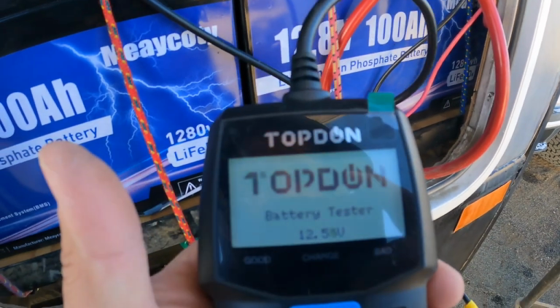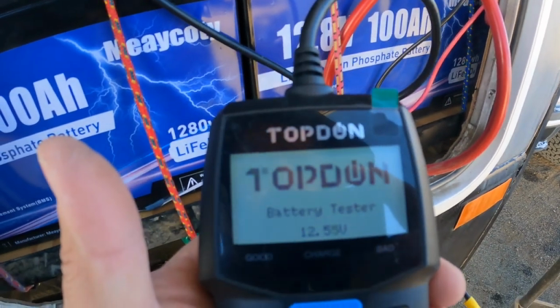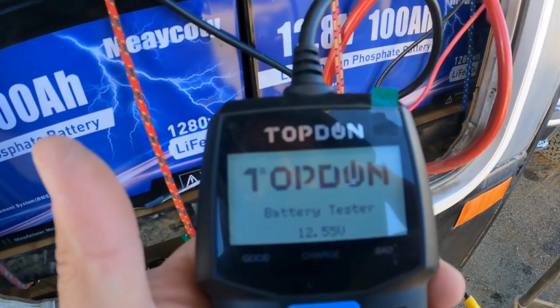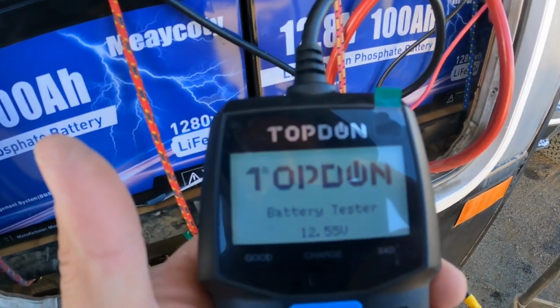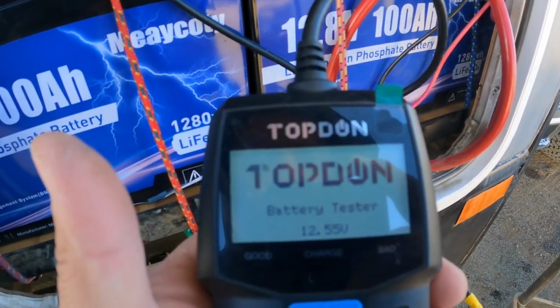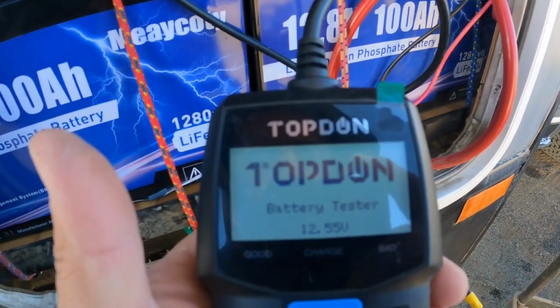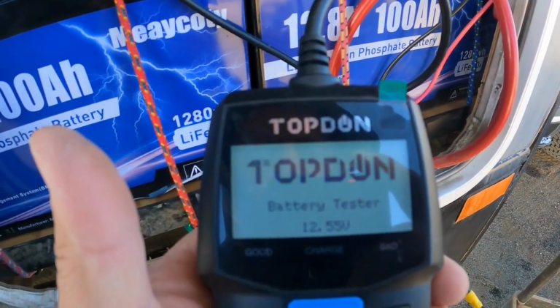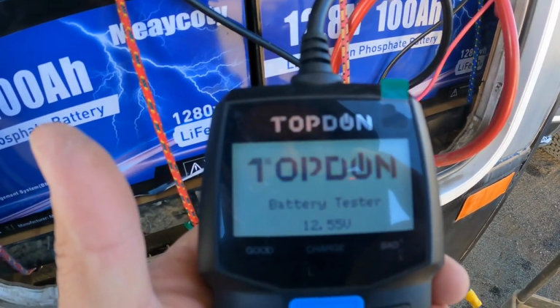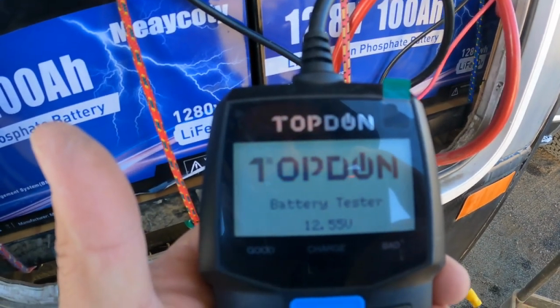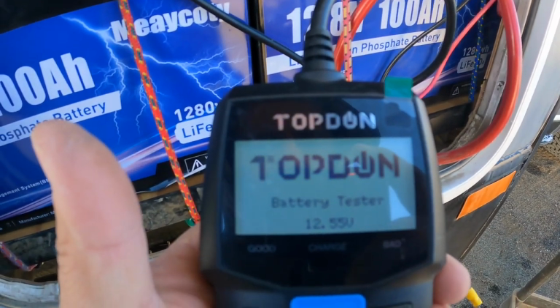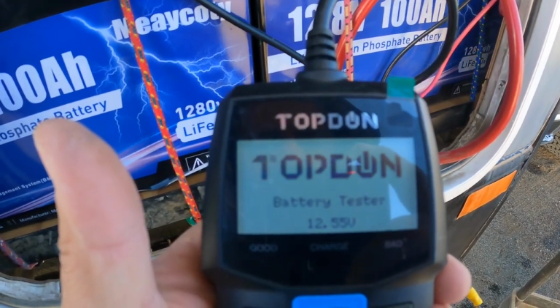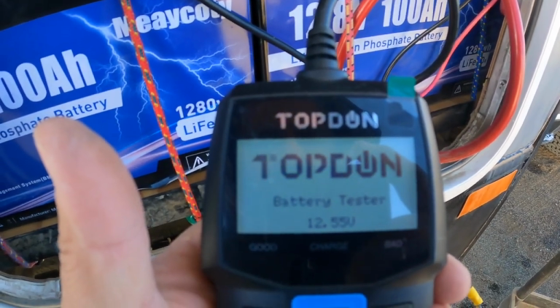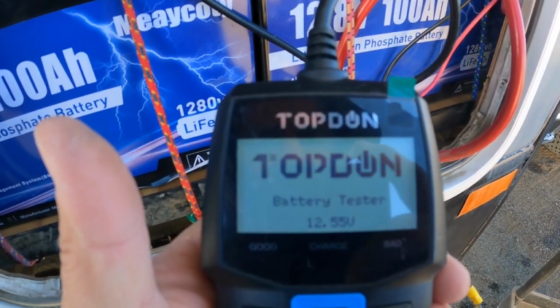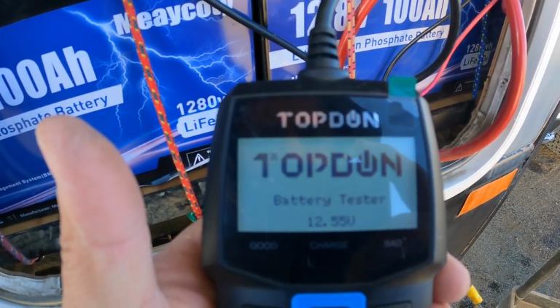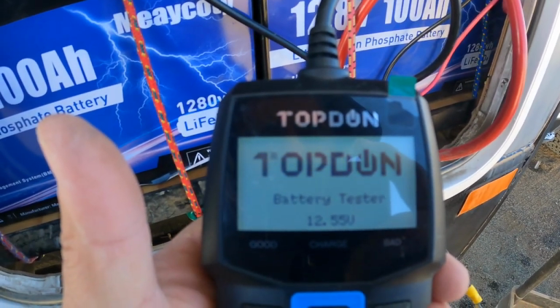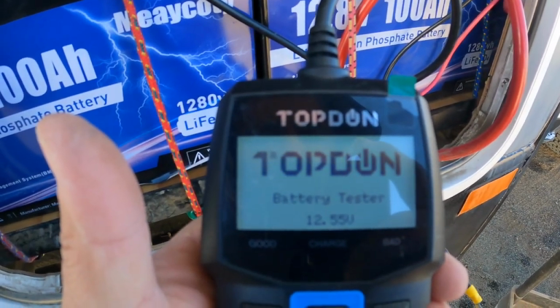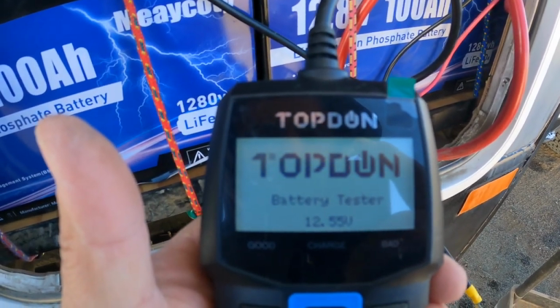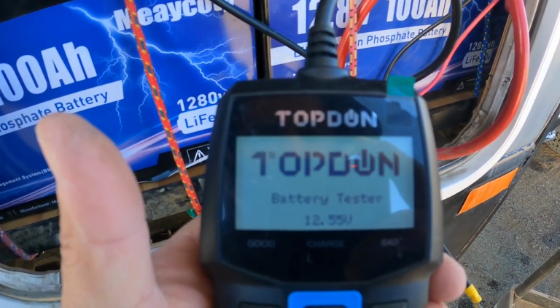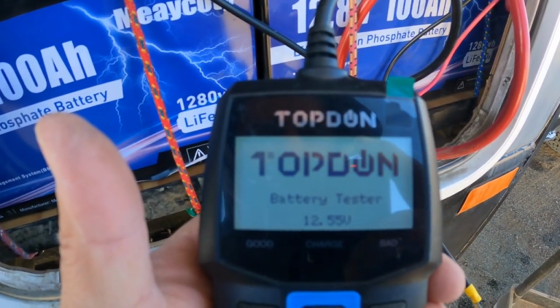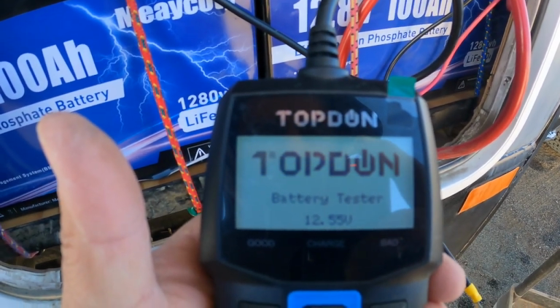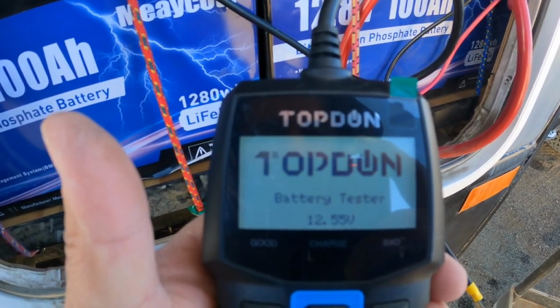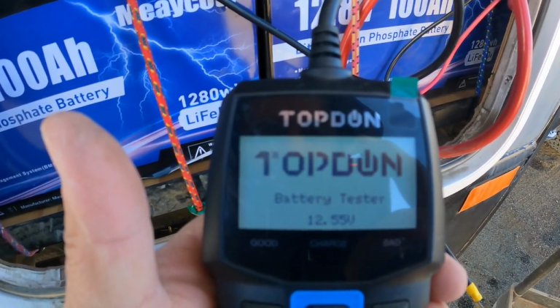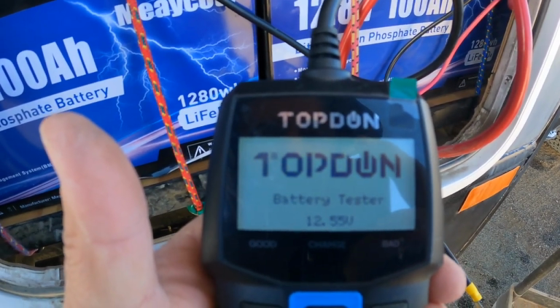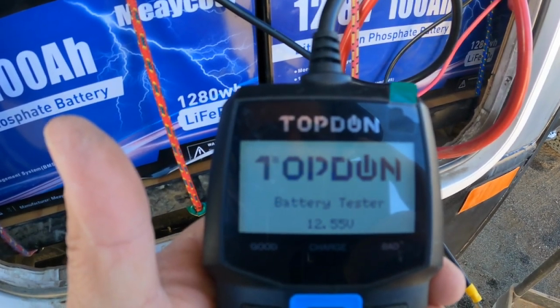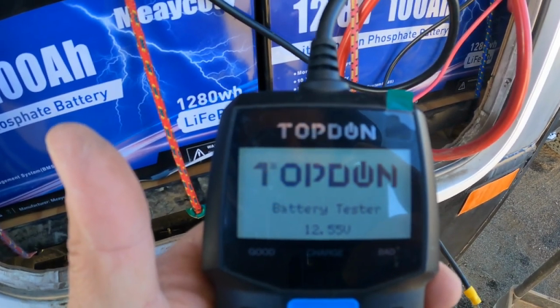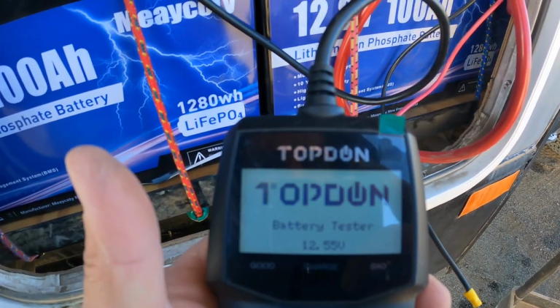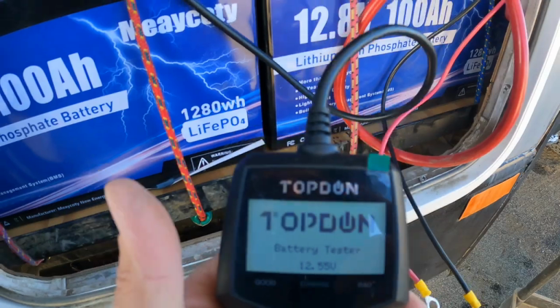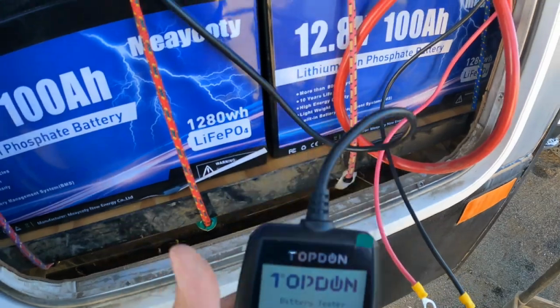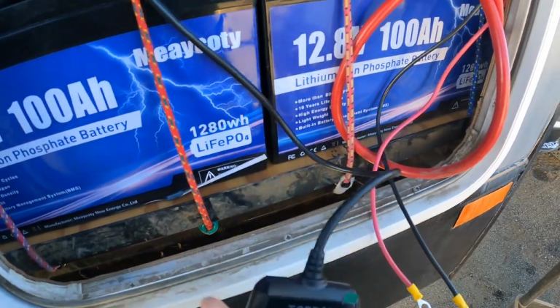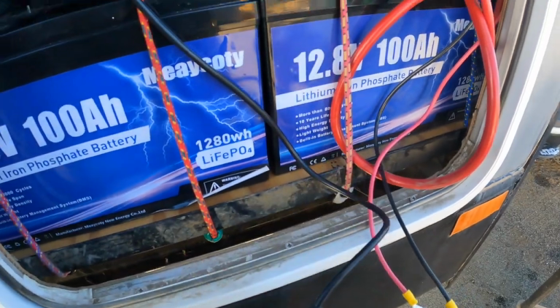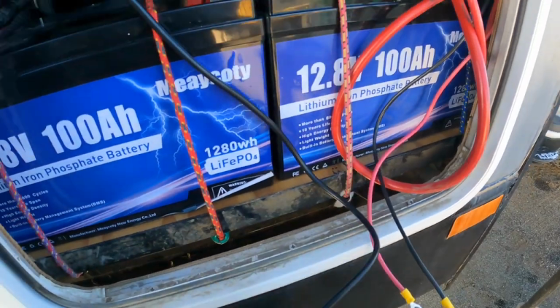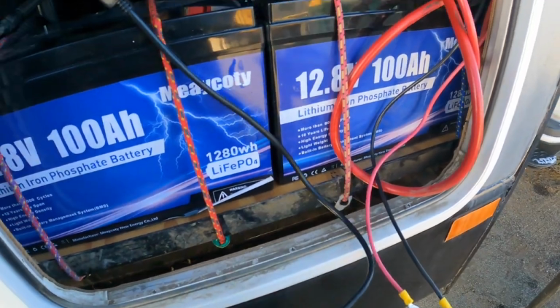Okay, it looks like we're at 12.55. Let's fire the generator up and see what it does.